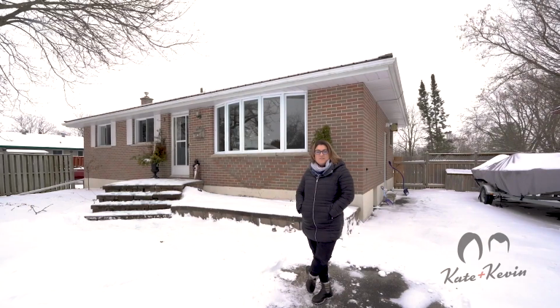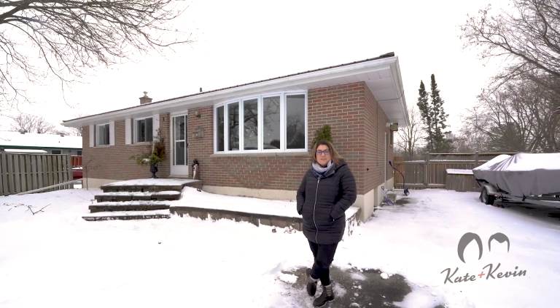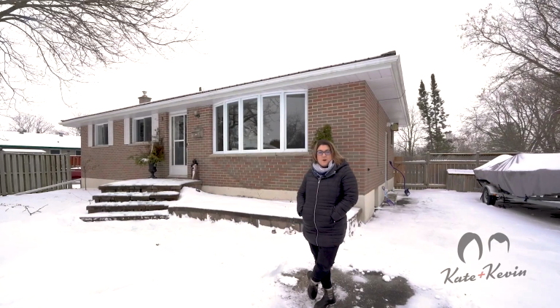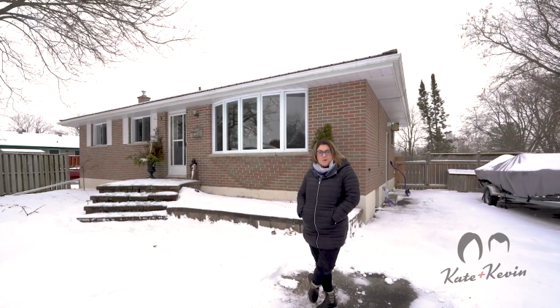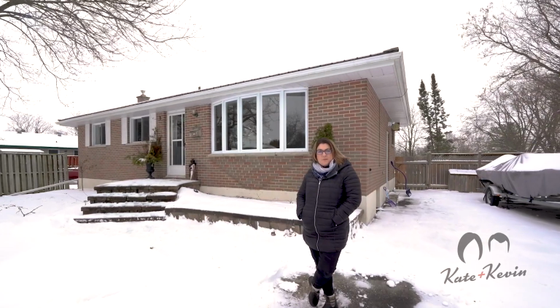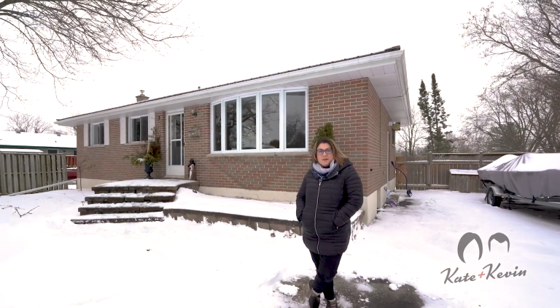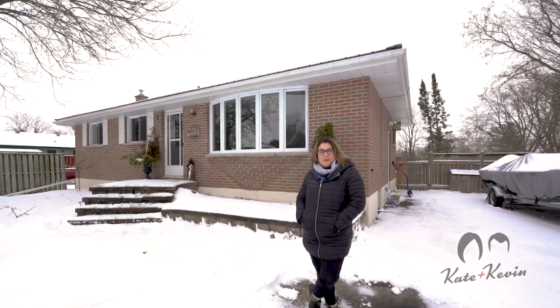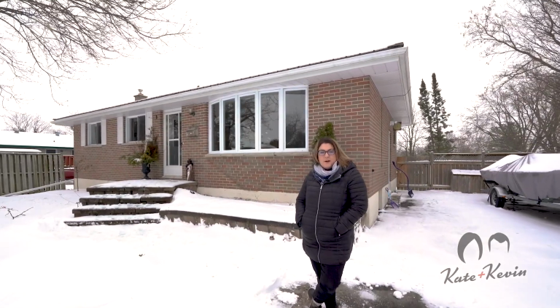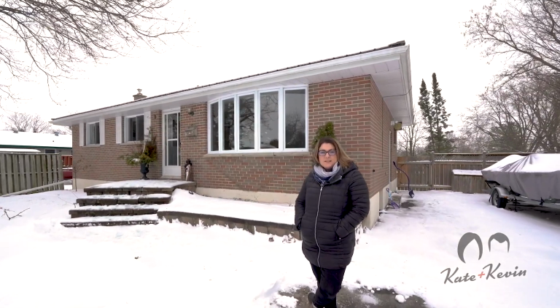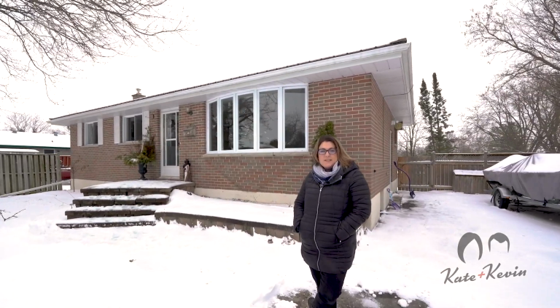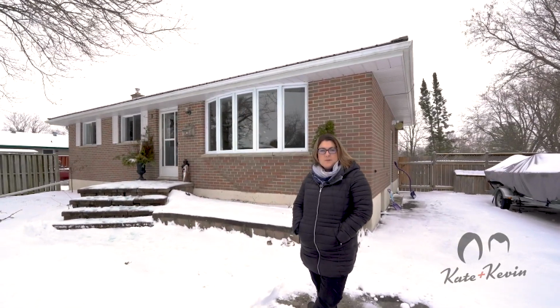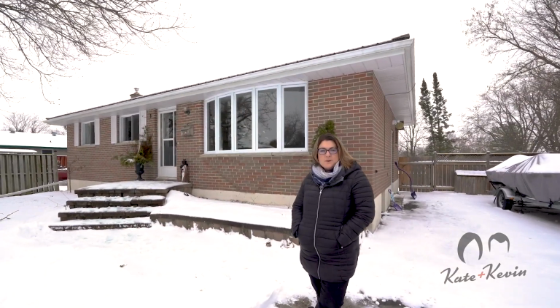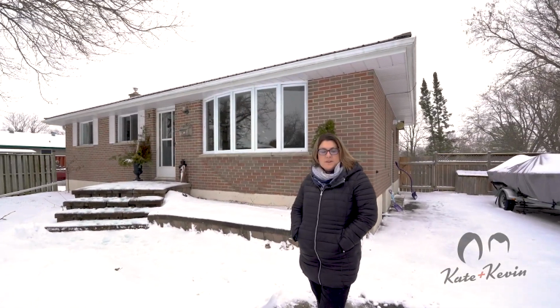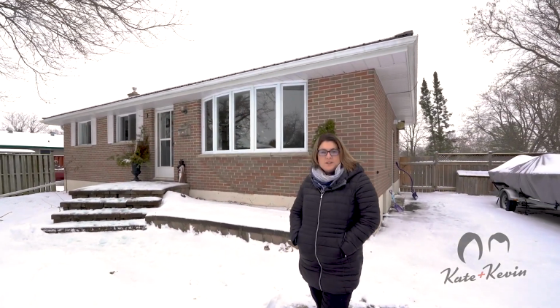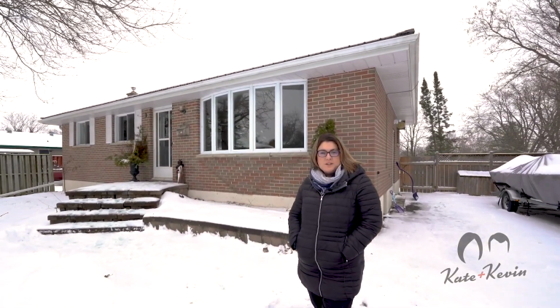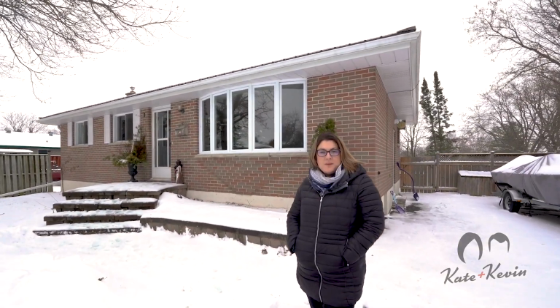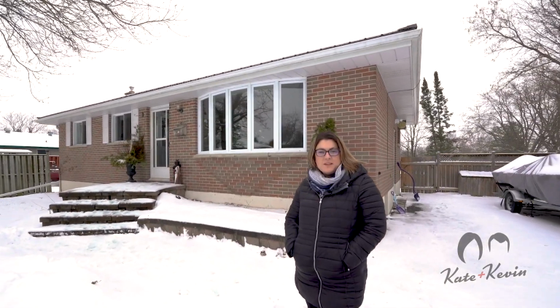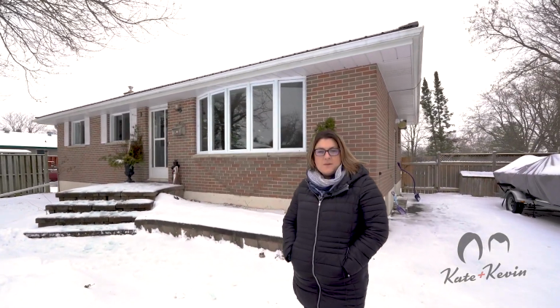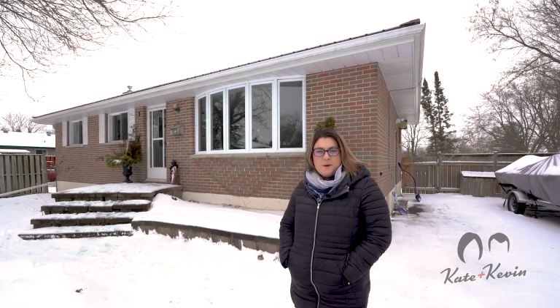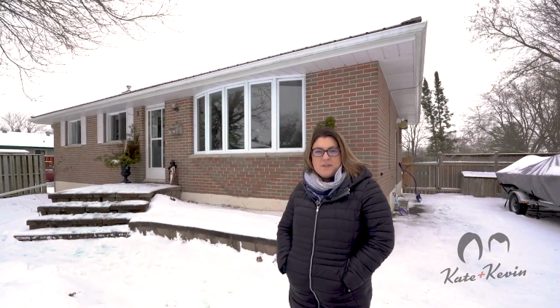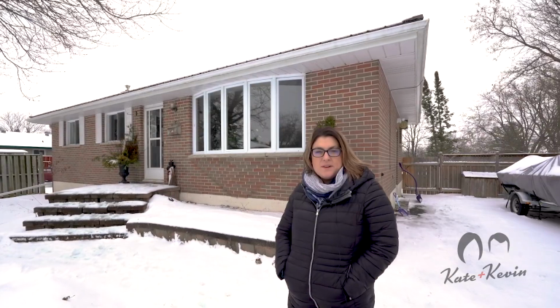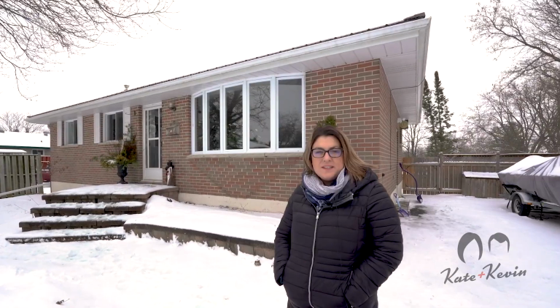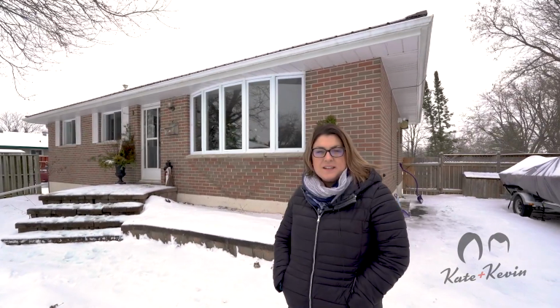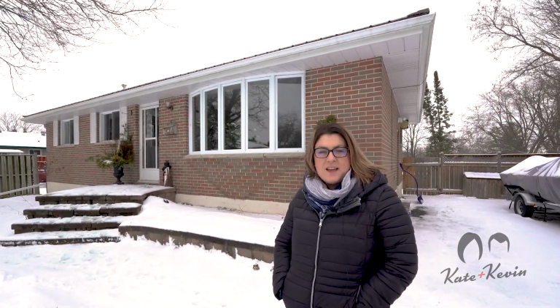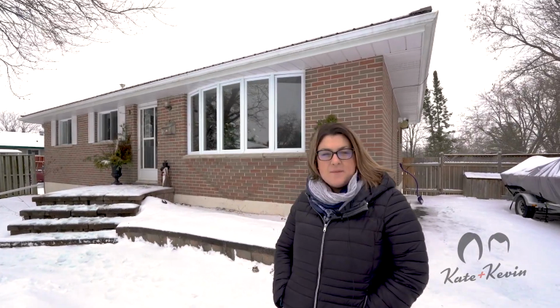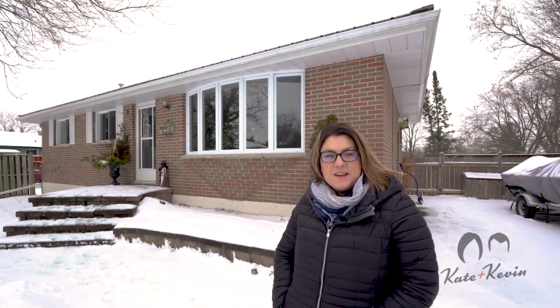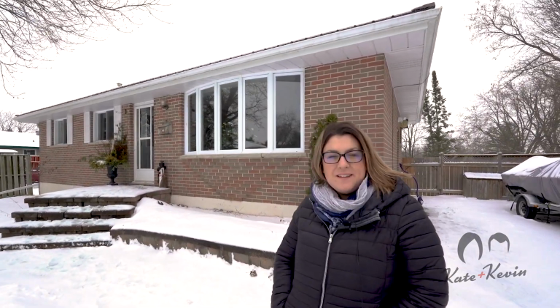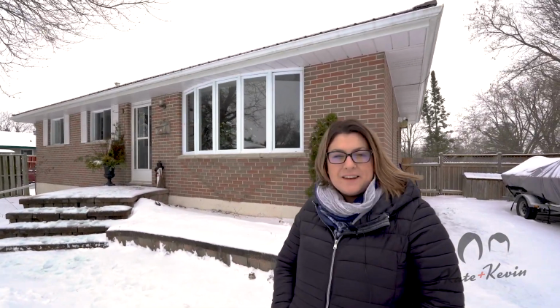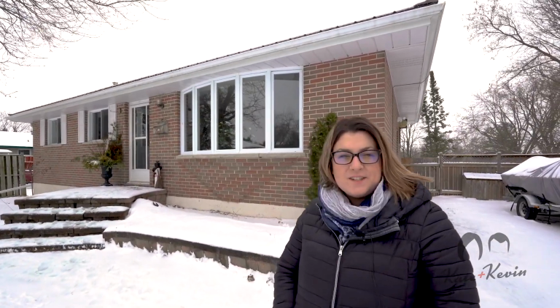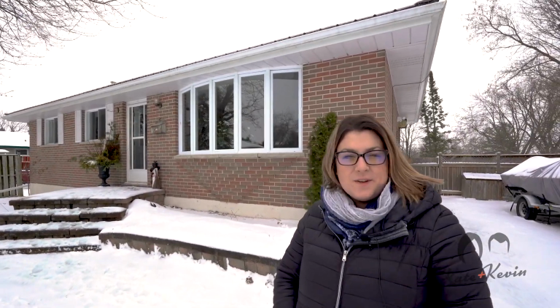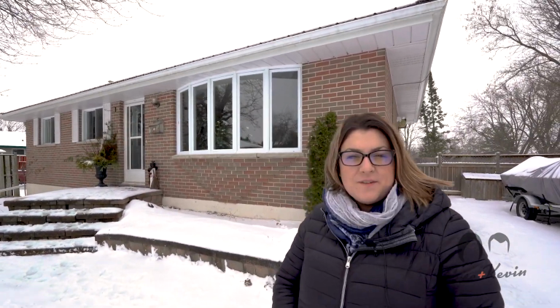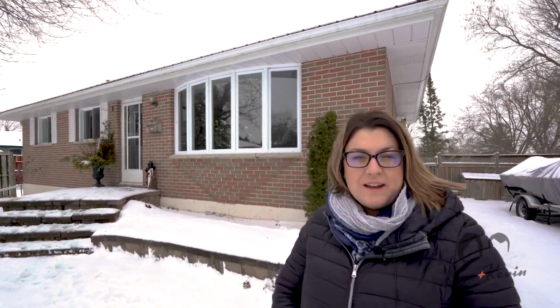This all-brick bungalow has a steel roof and is just minutes from Highway 36. Come on in and let us show you around.